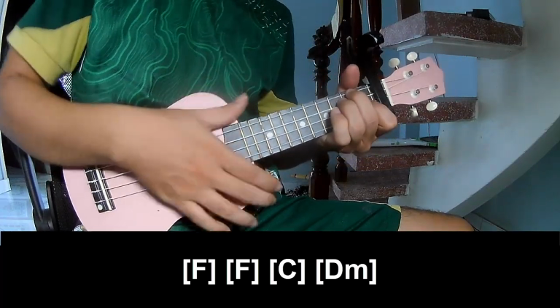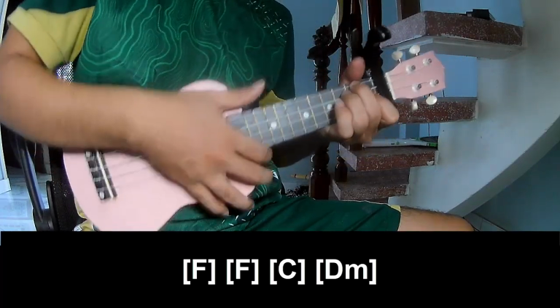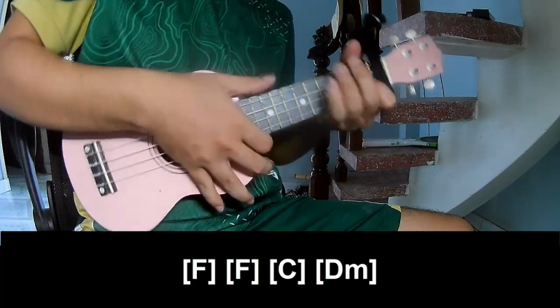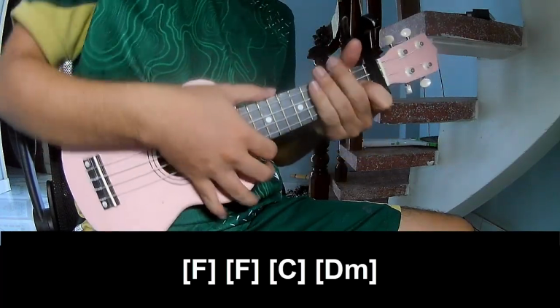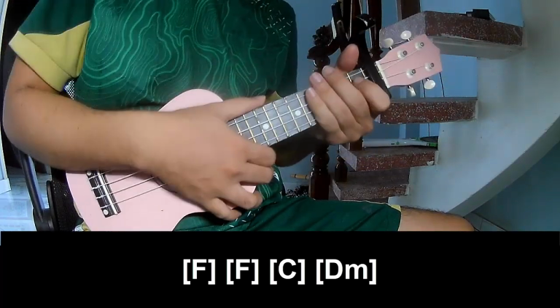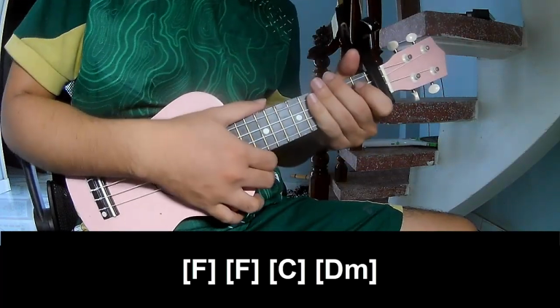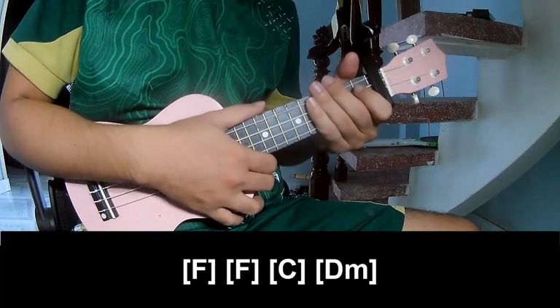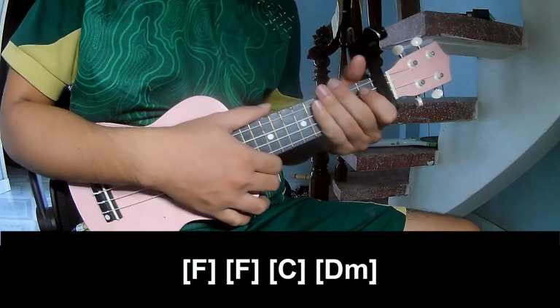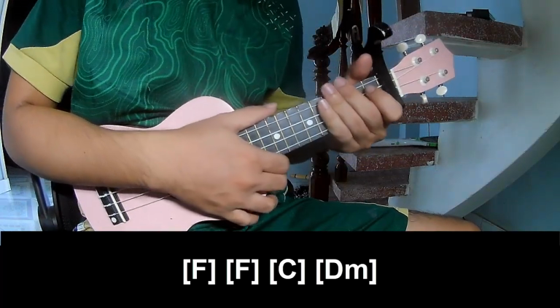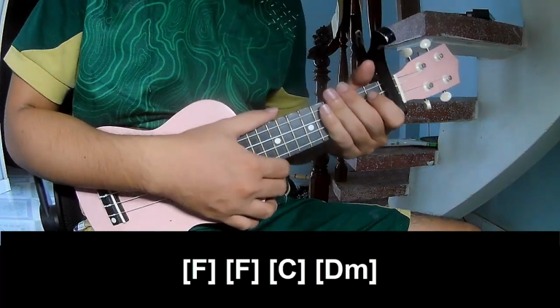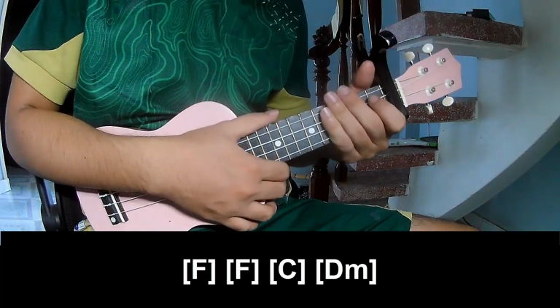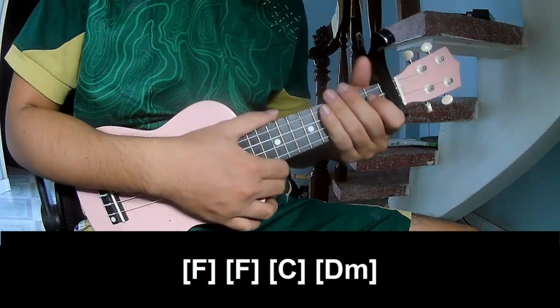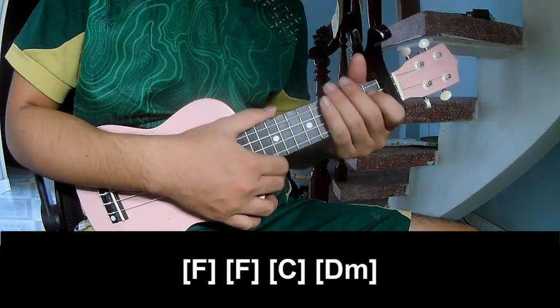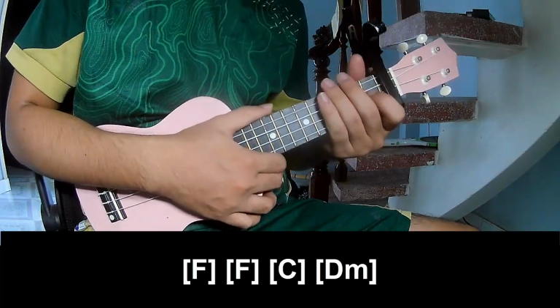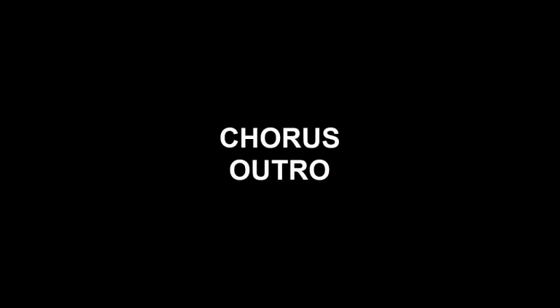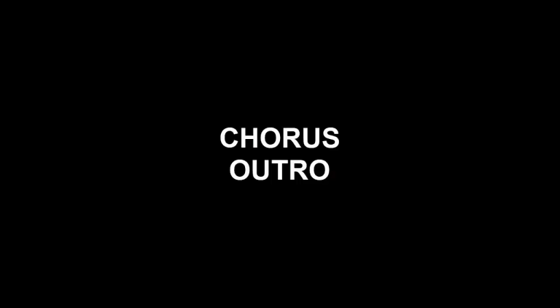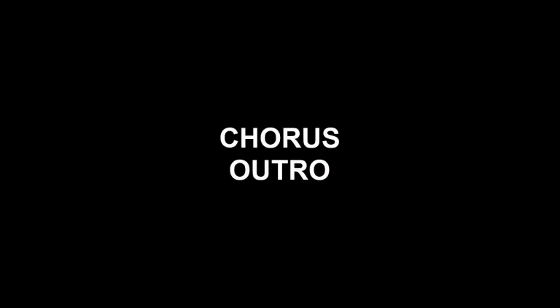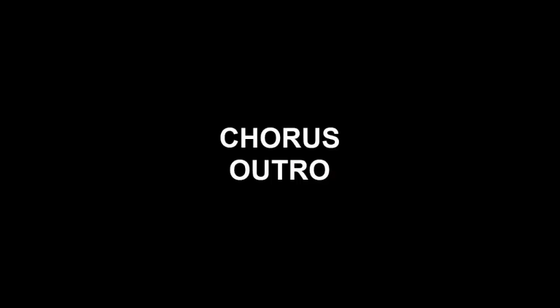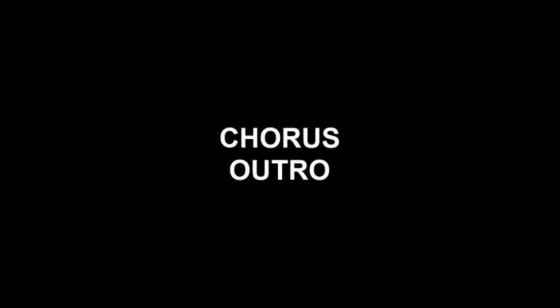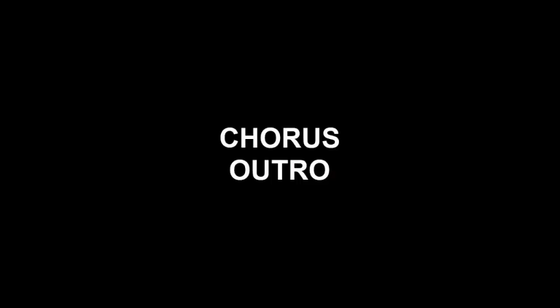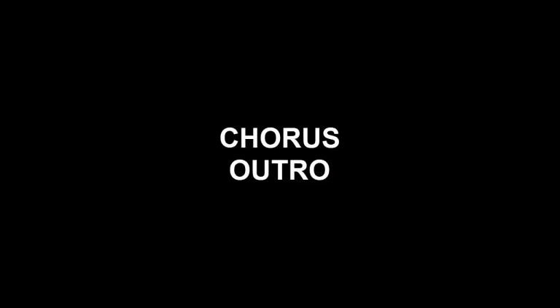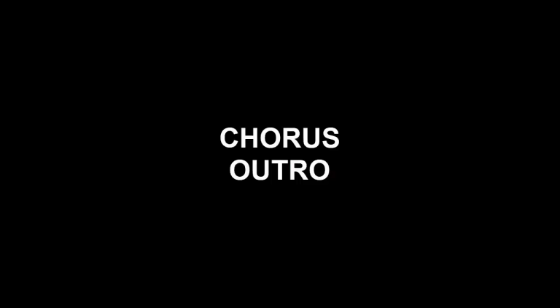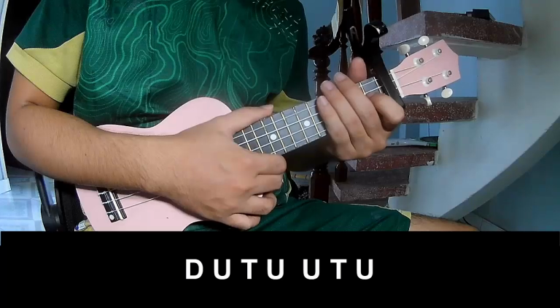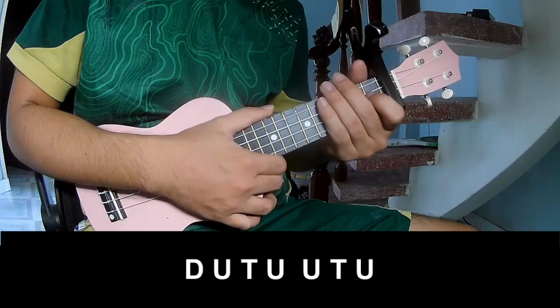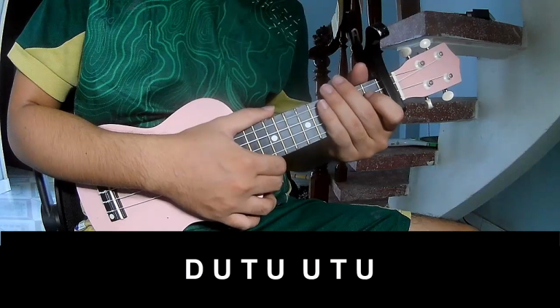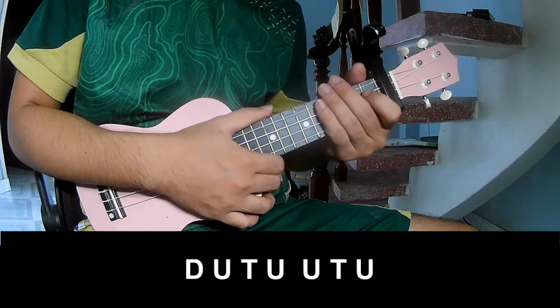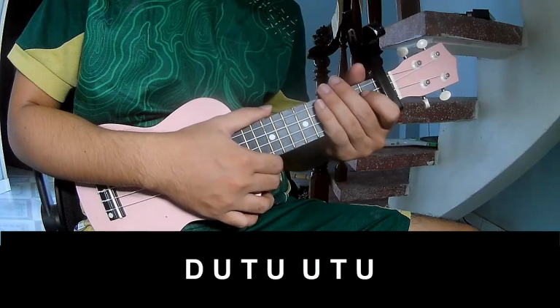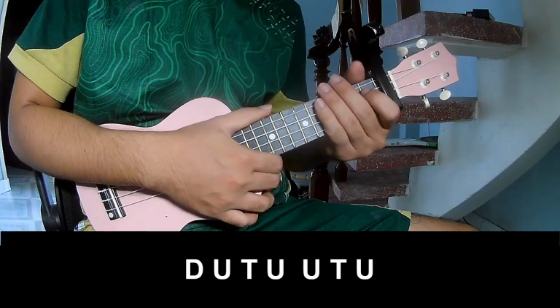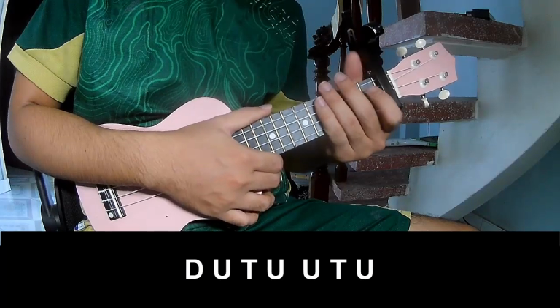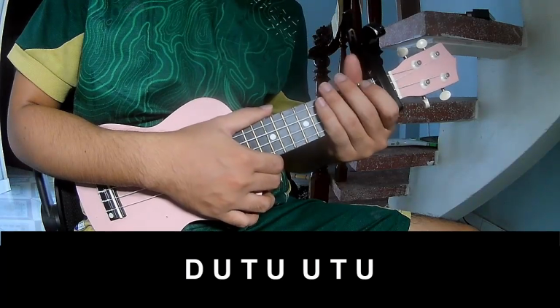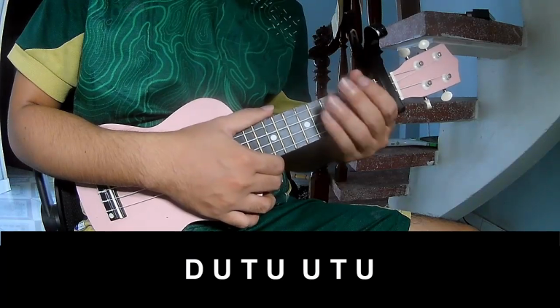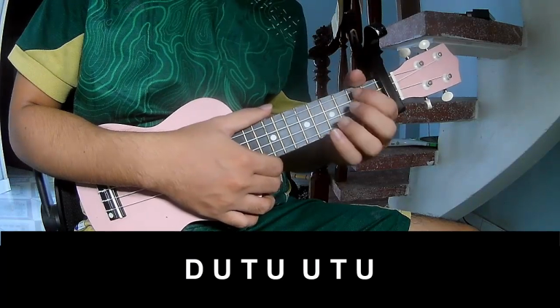And you hit this strumming the same way for the verse. To the chorus and outro,